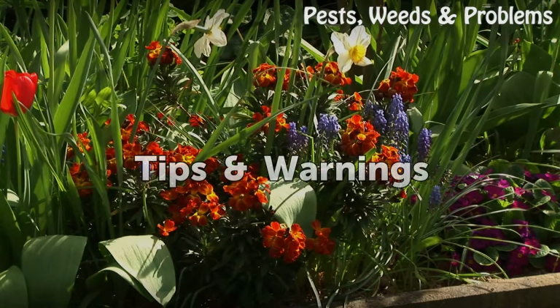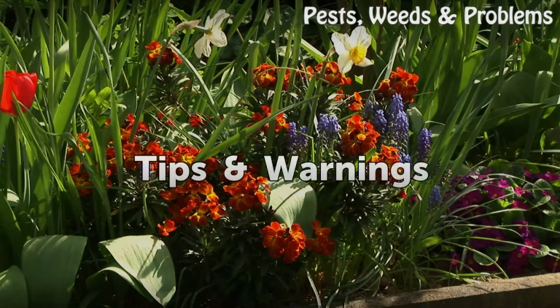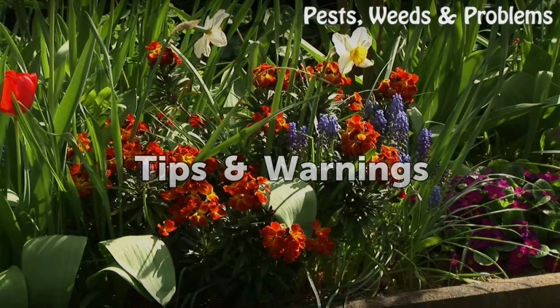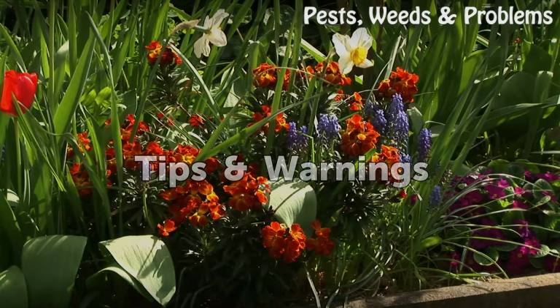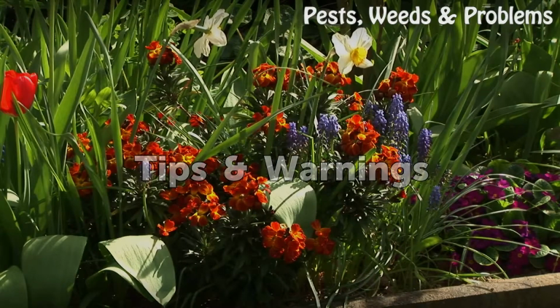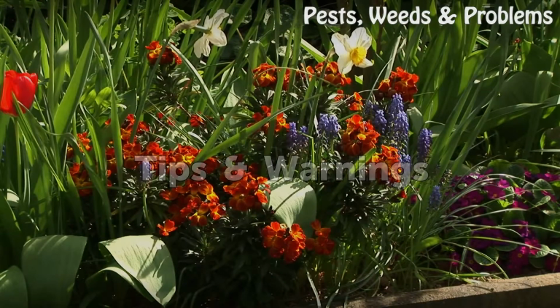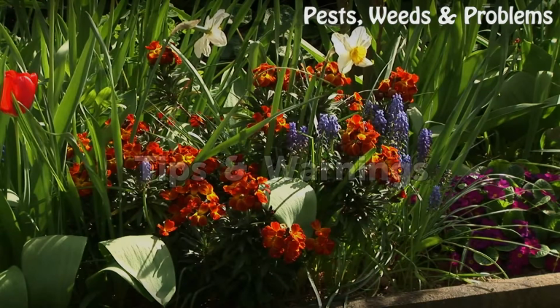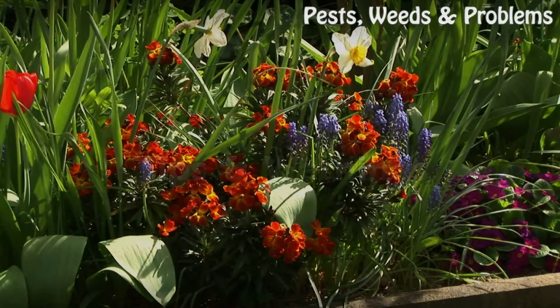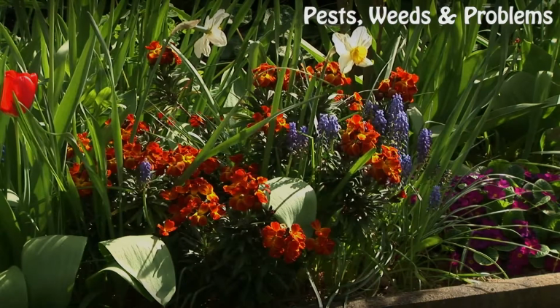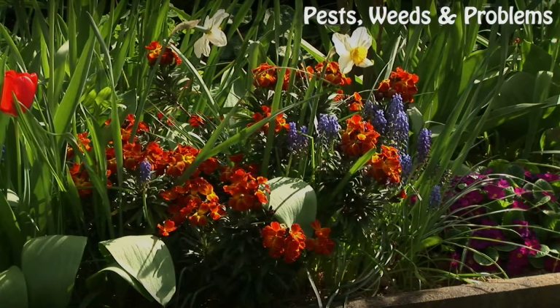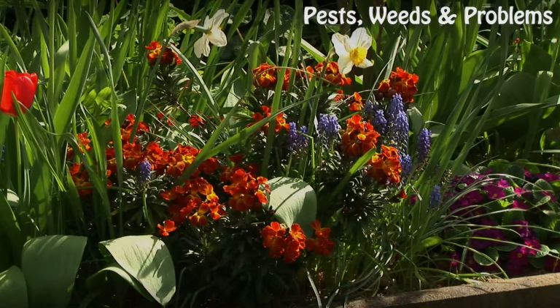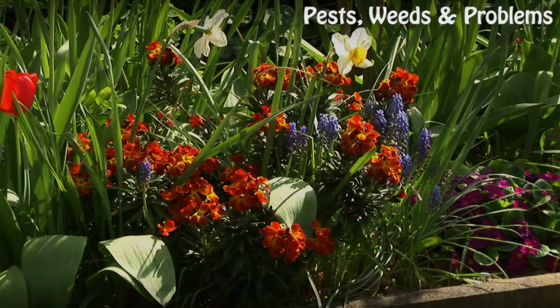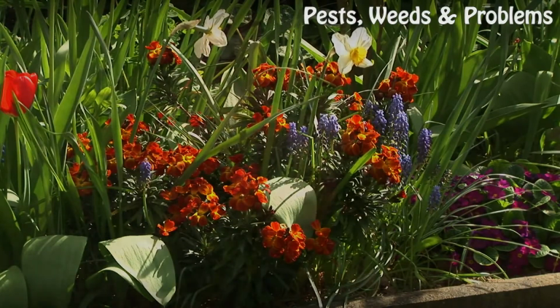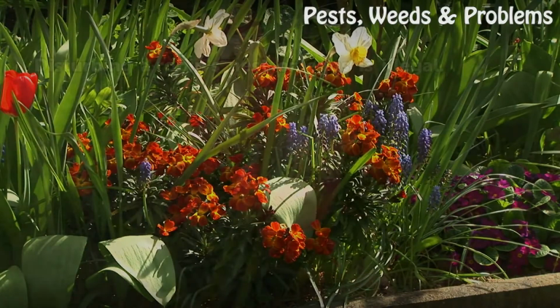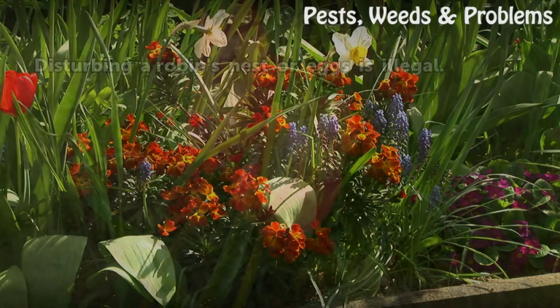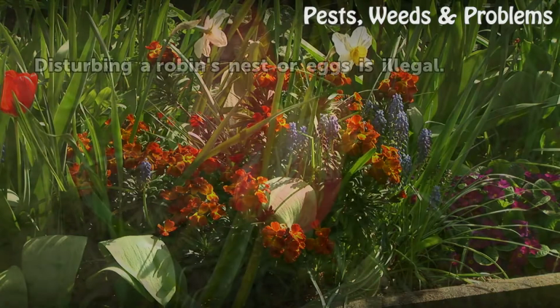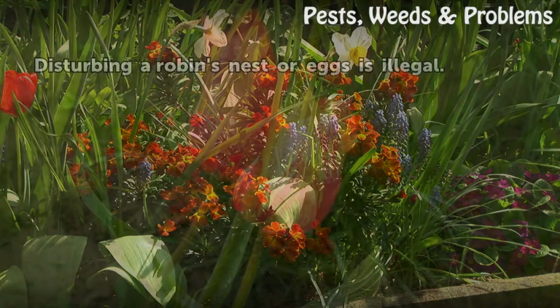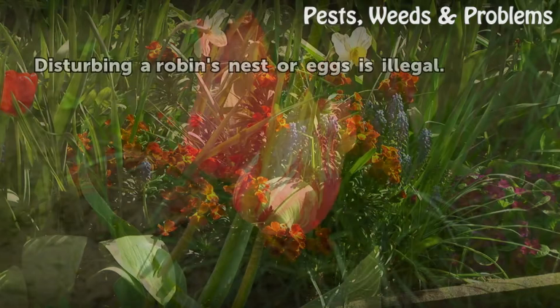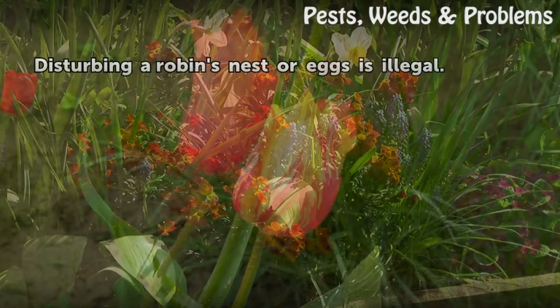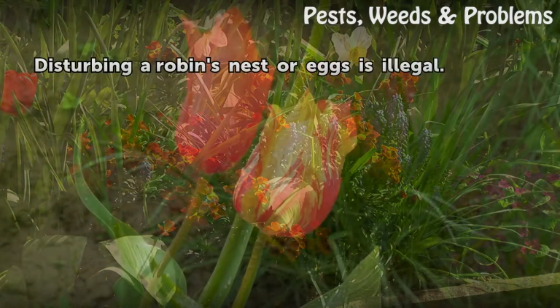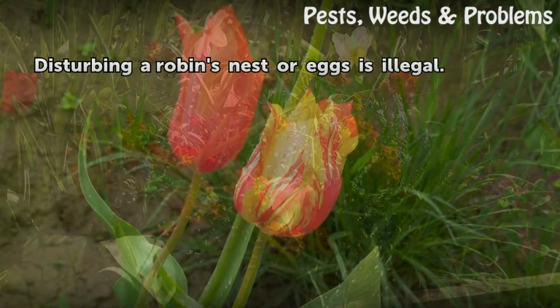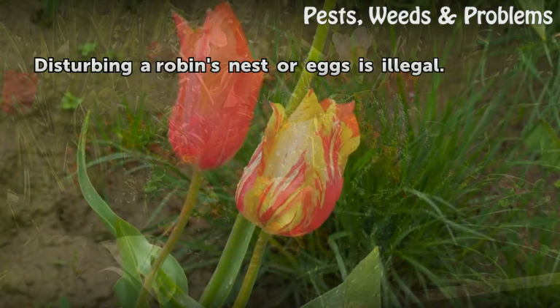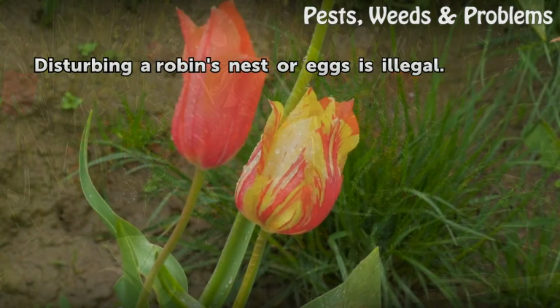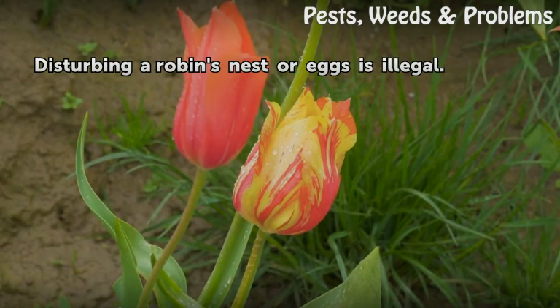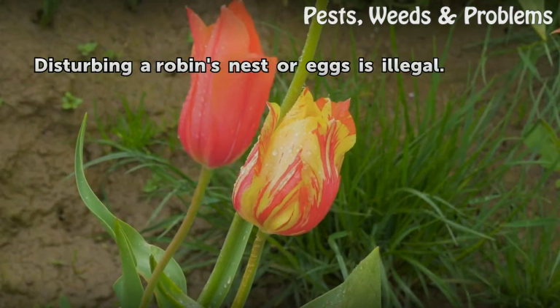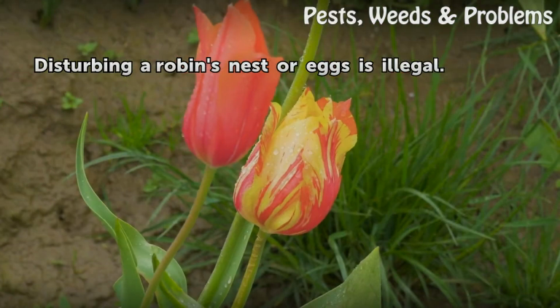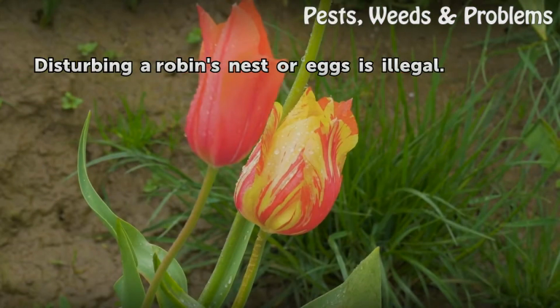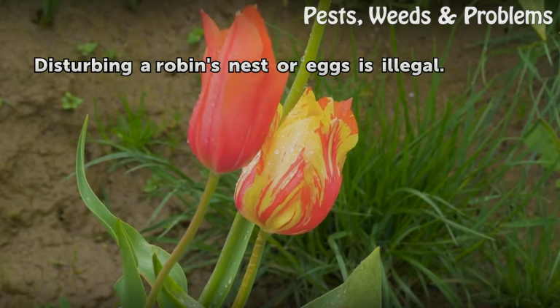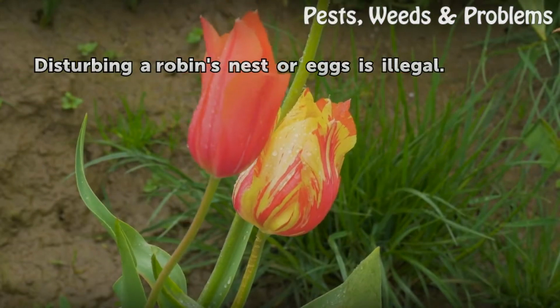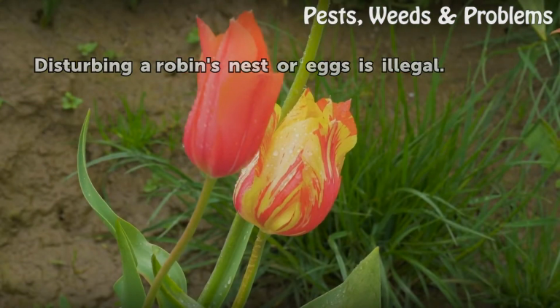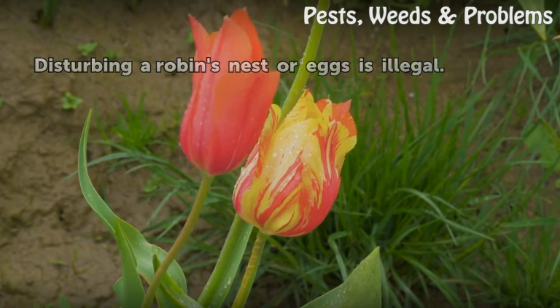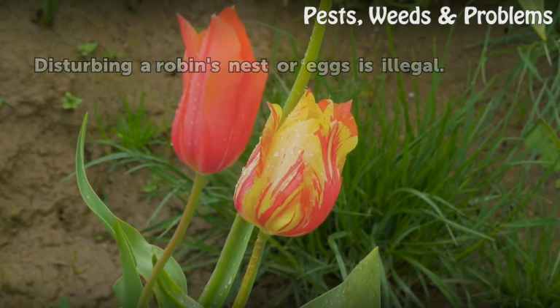Tips and Warning: Disturbing a robin's nest or eggs is illegal.